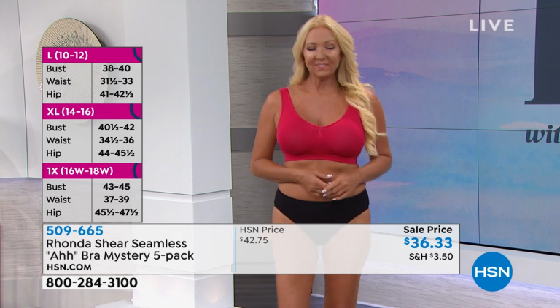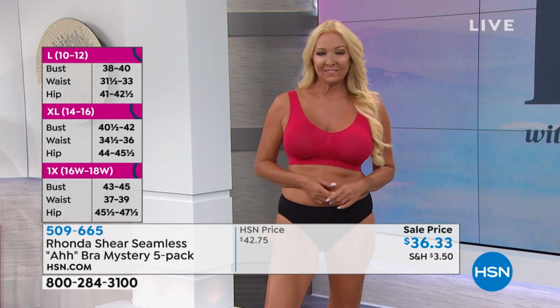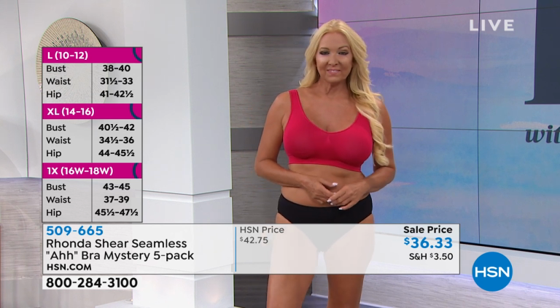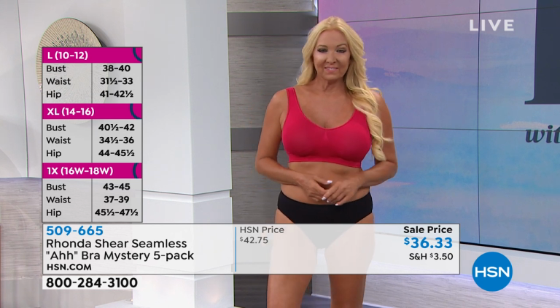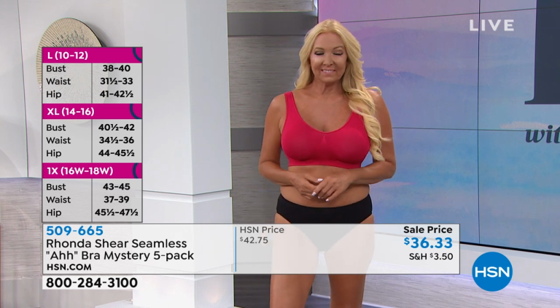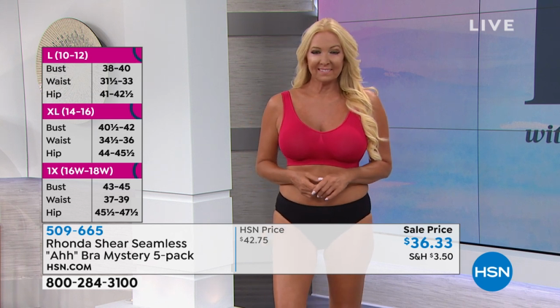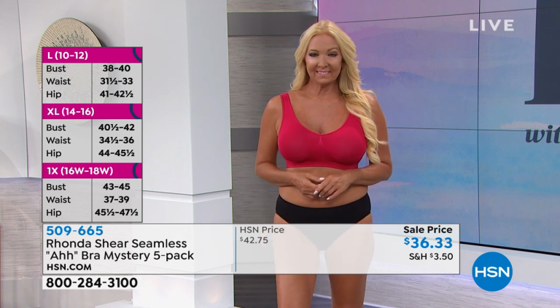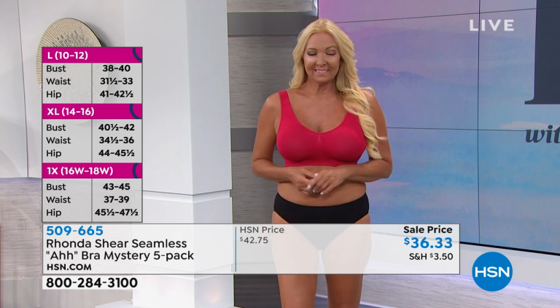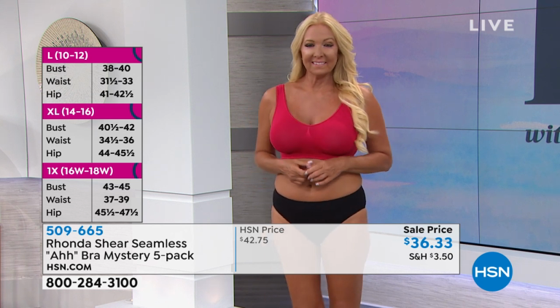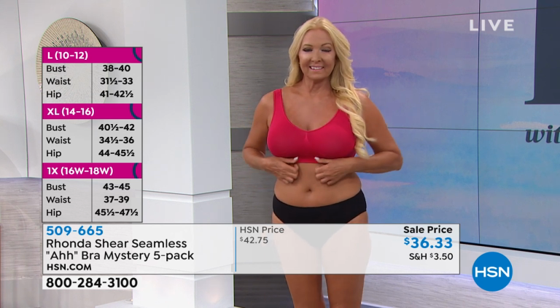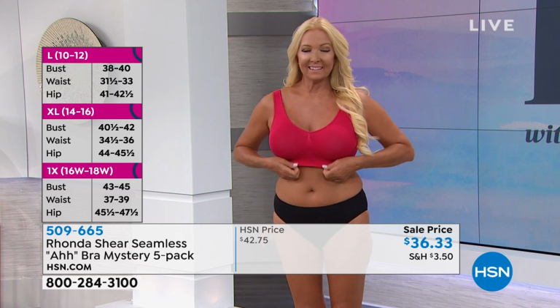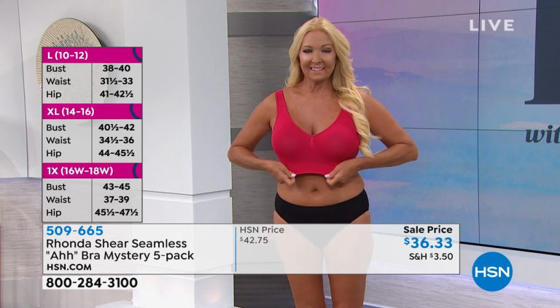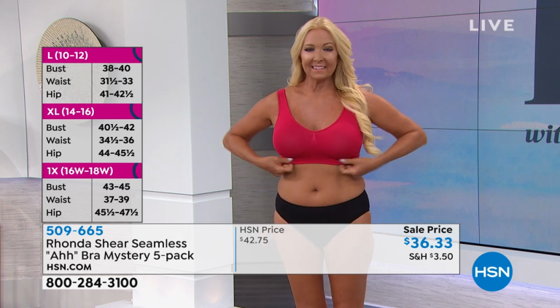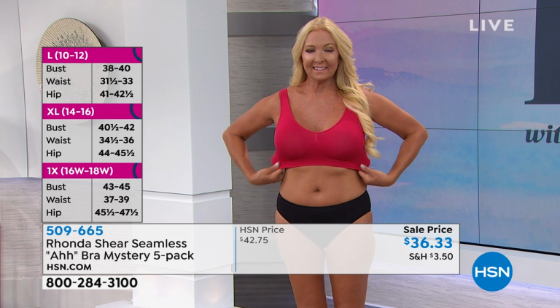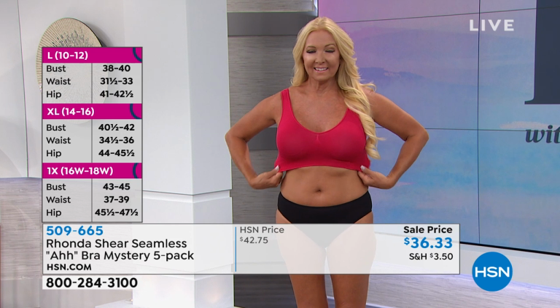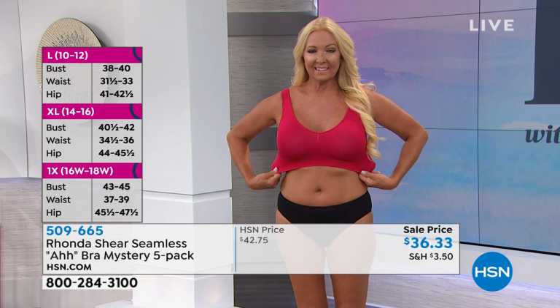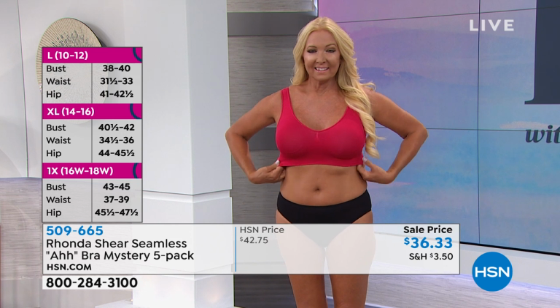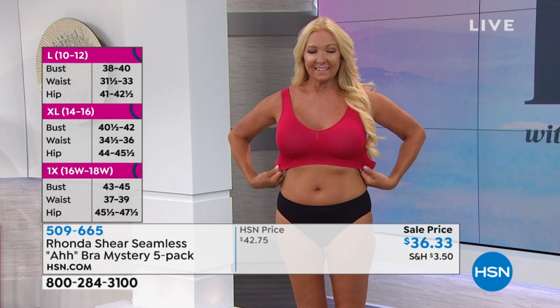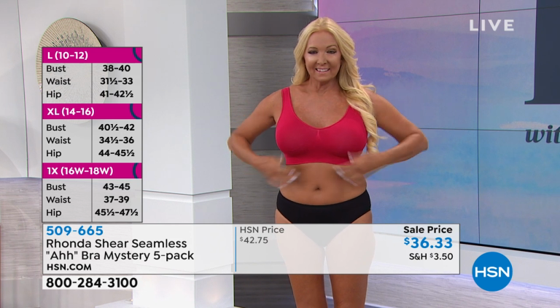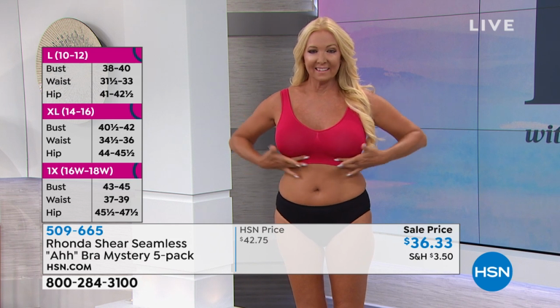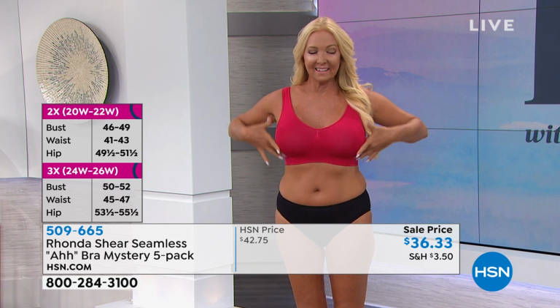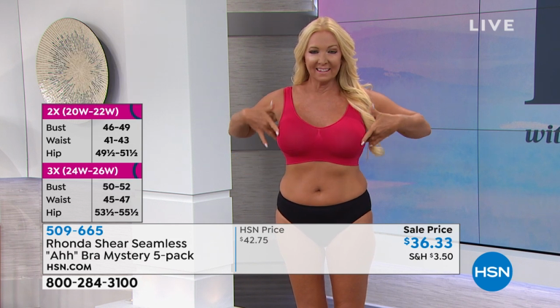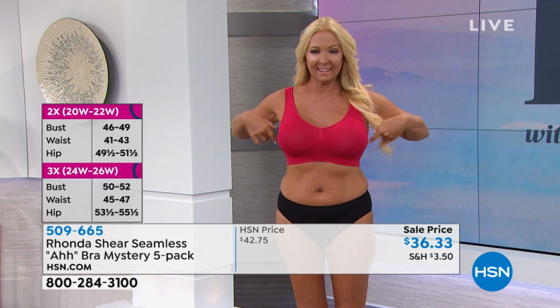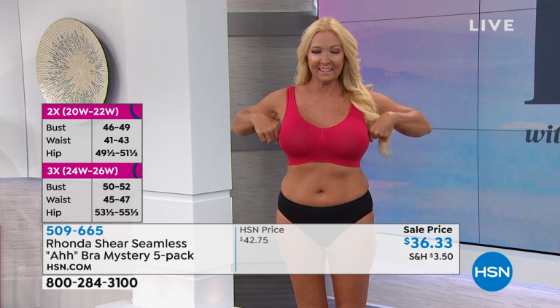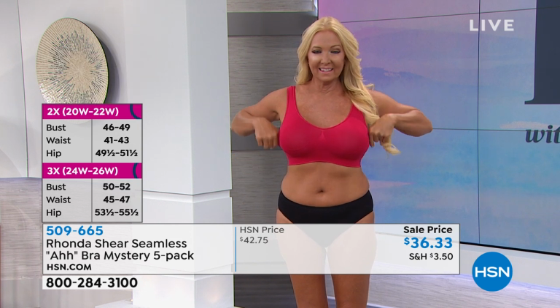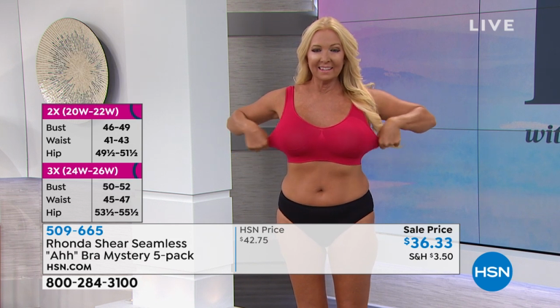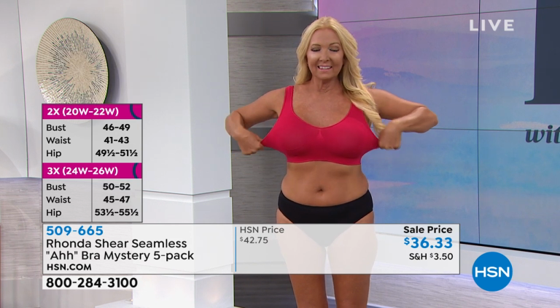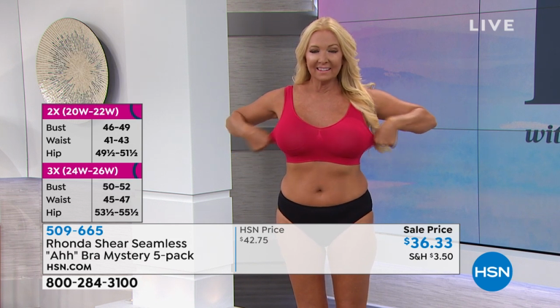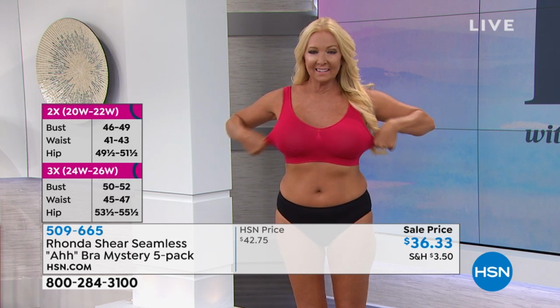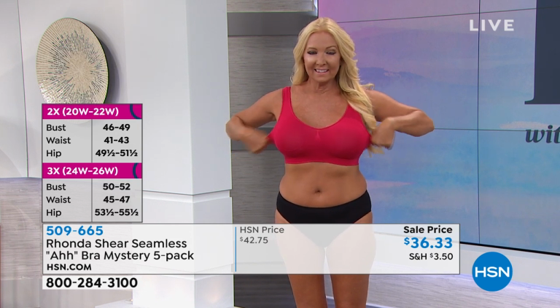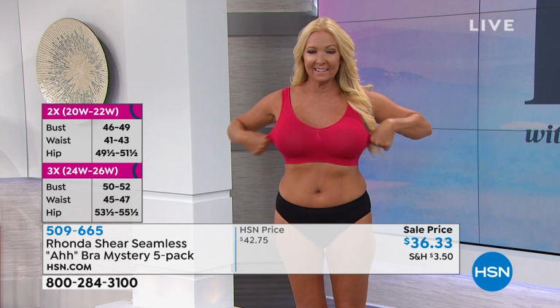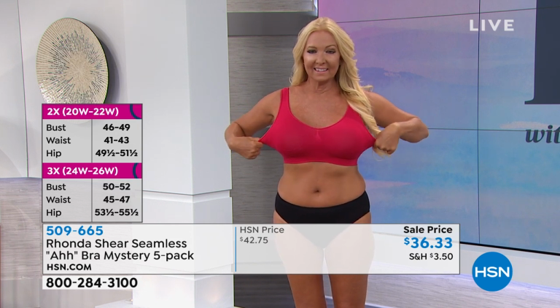Double D in the front, but she's narrow on the side. I carry mine all the way around, so I can wear a large or an extra large. But there's no pain.